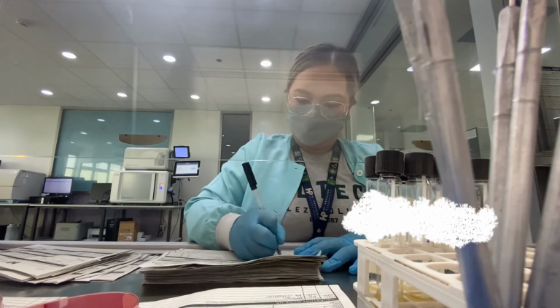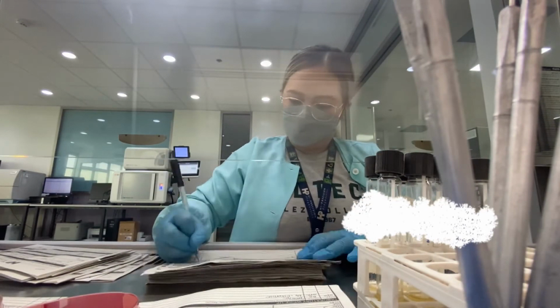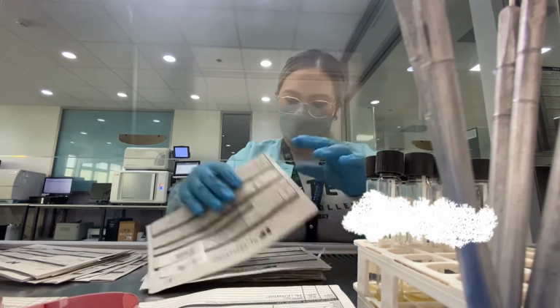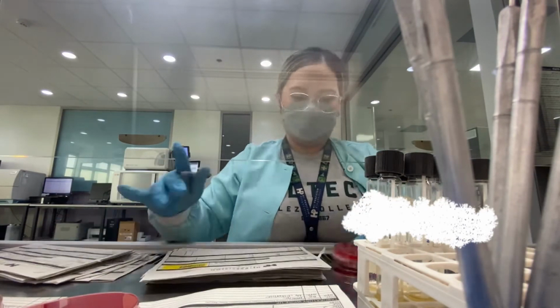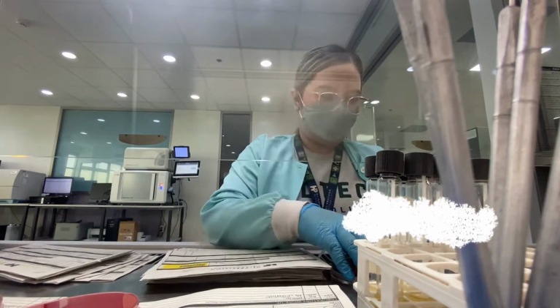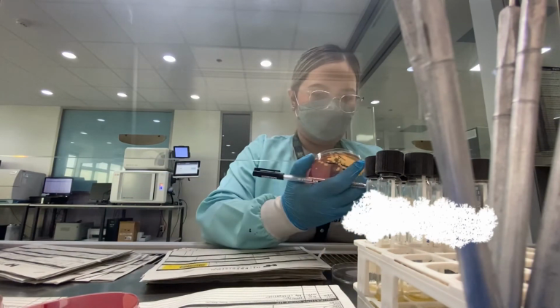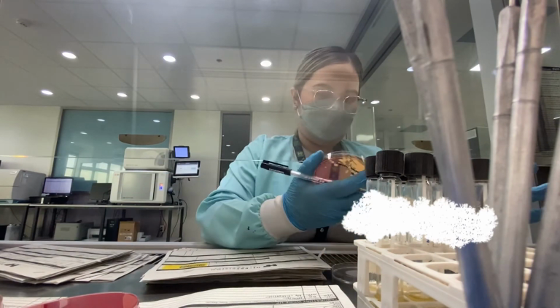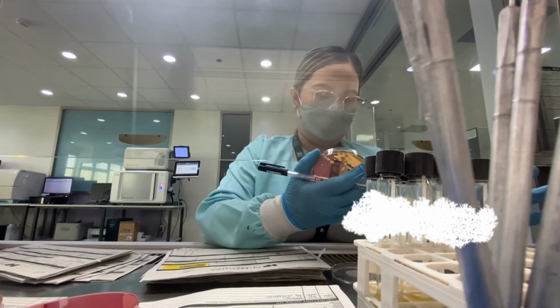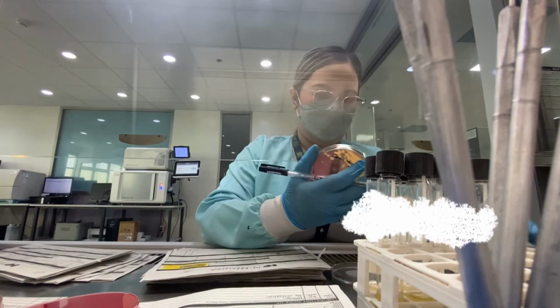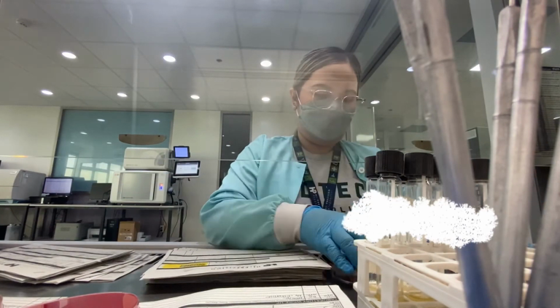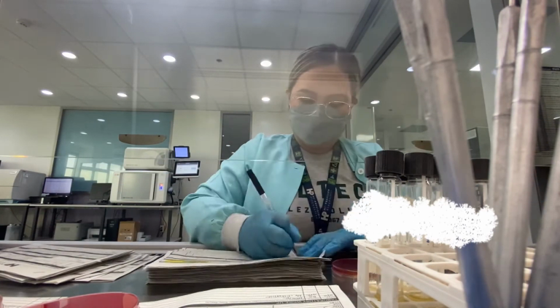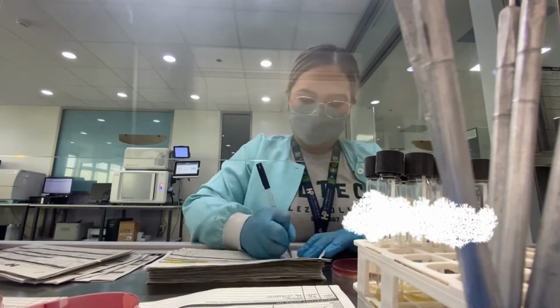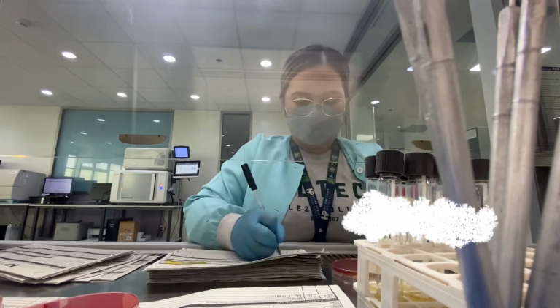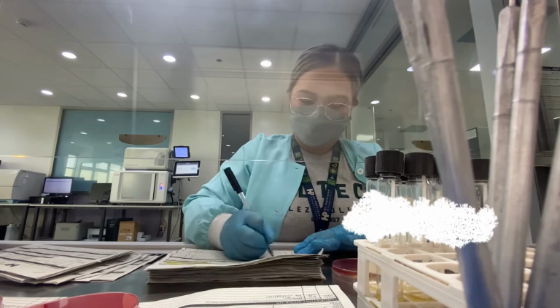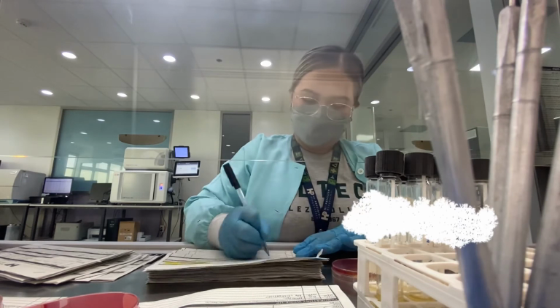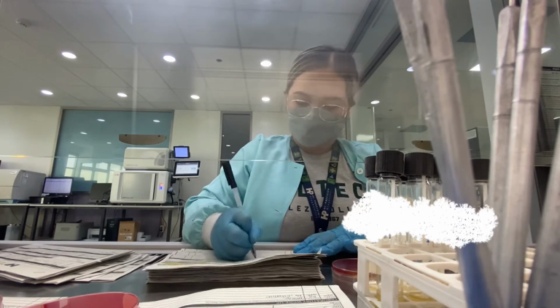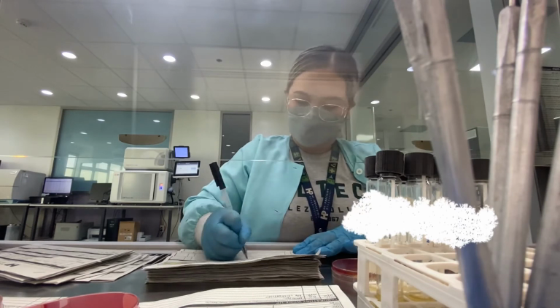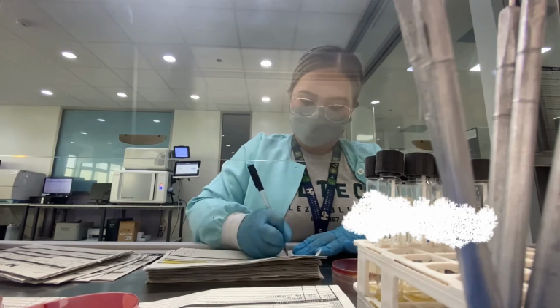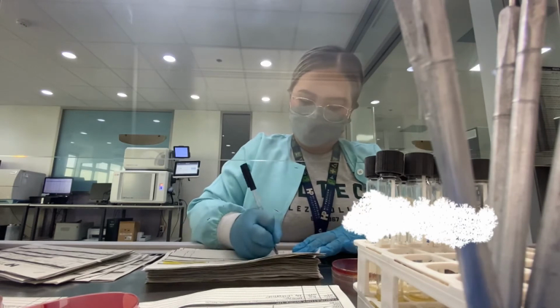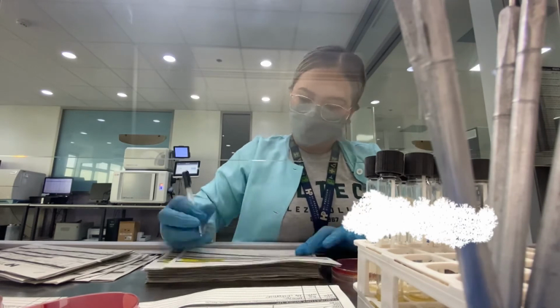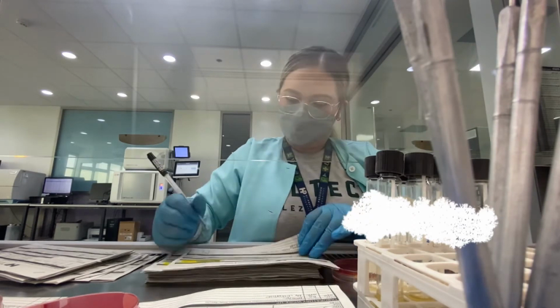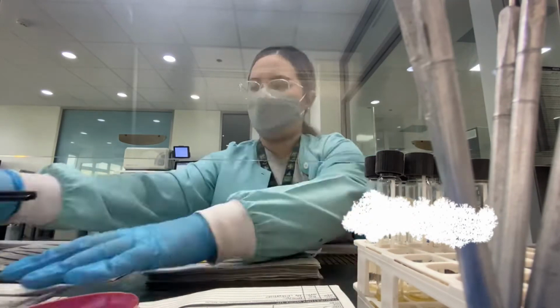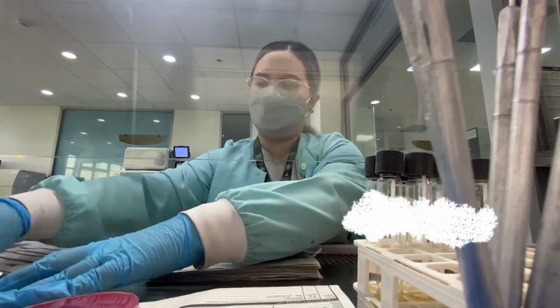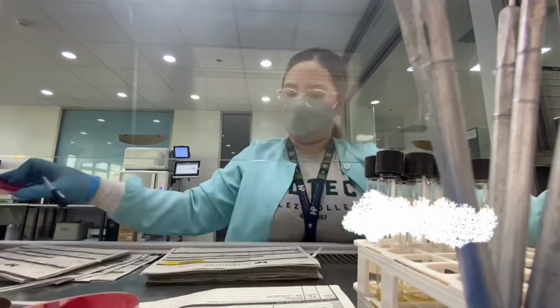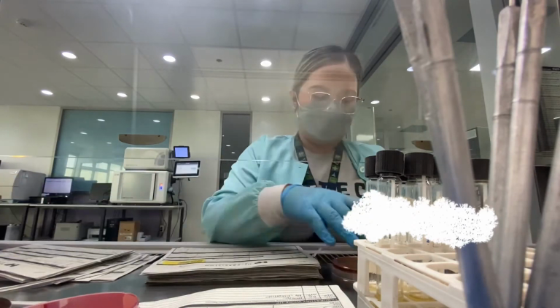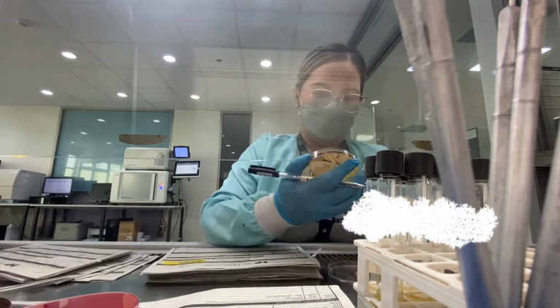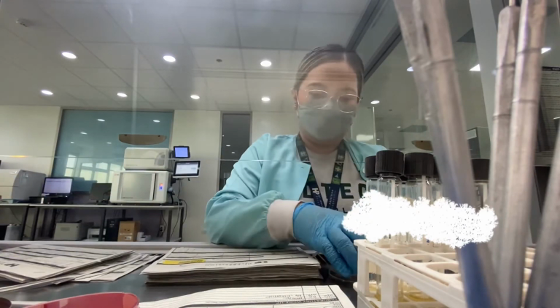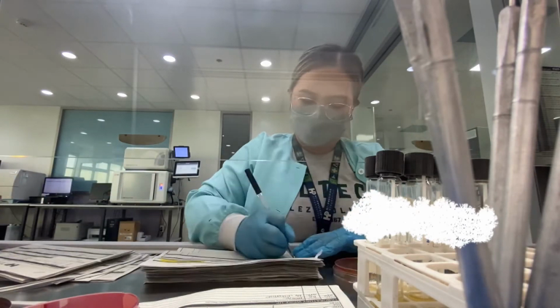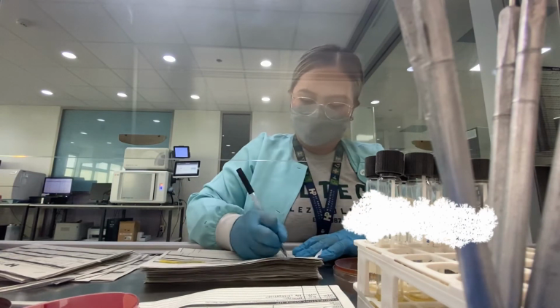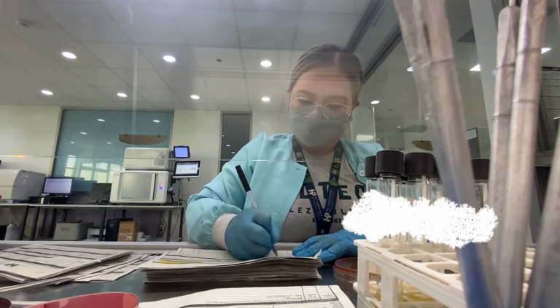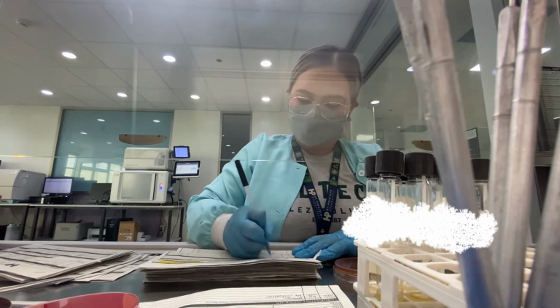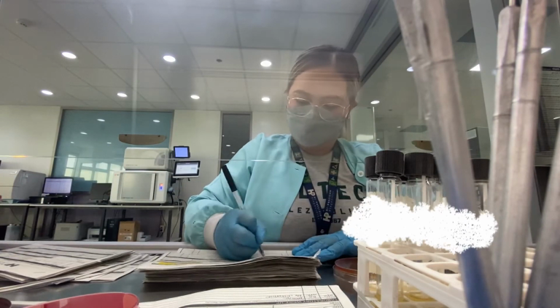Here I'm also segregating the plates that can already be subcultured and some plates that are ready for identification.